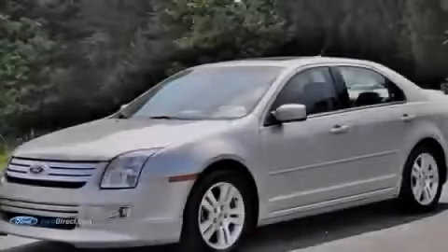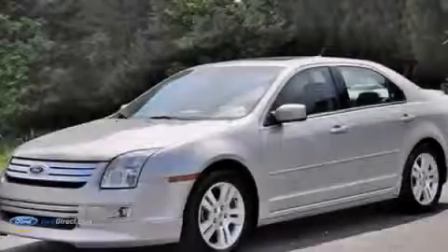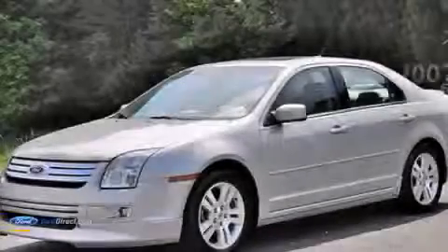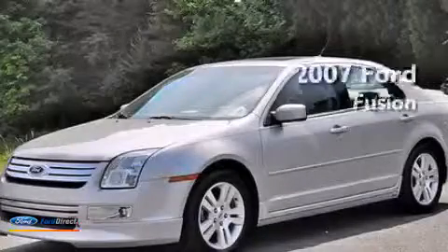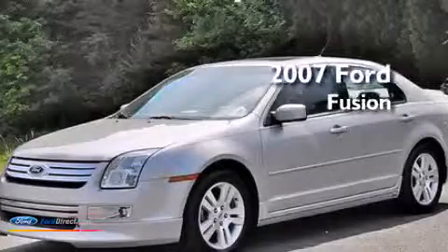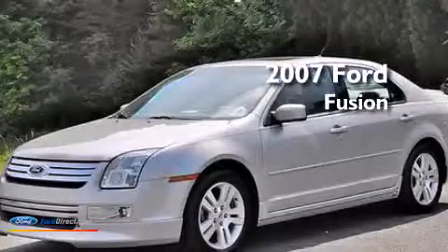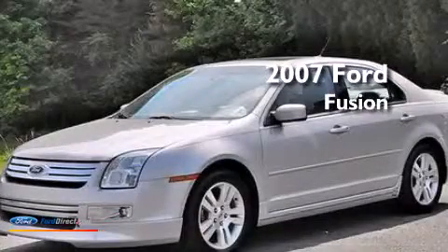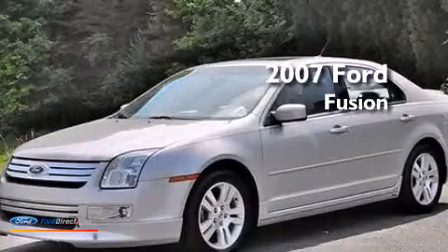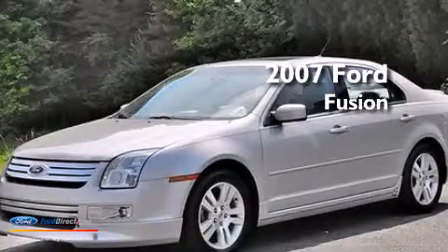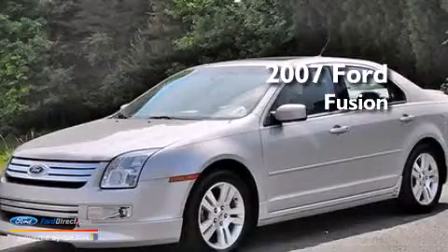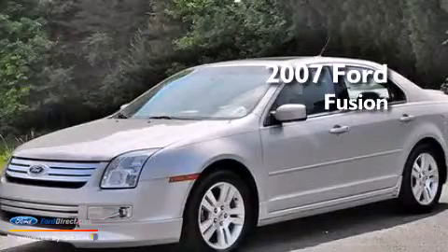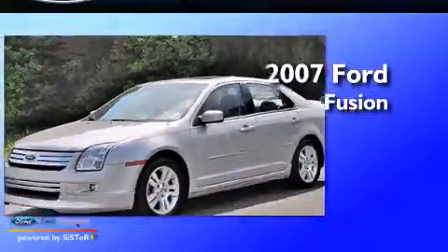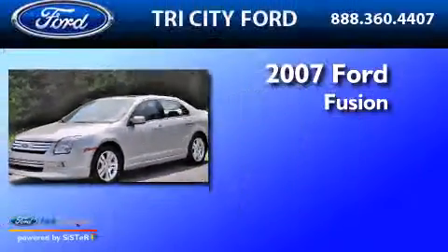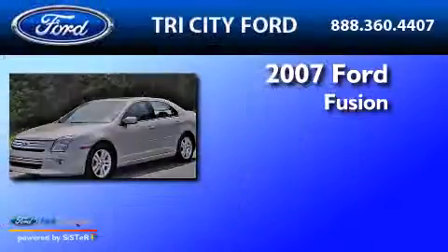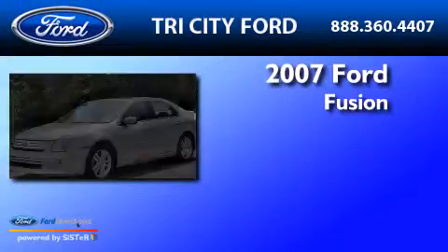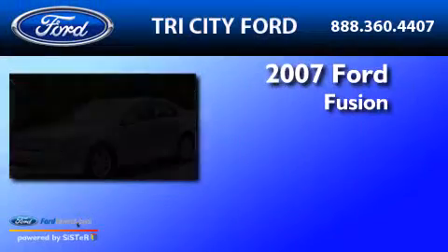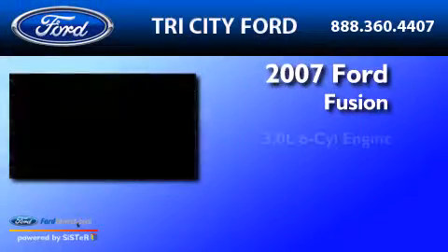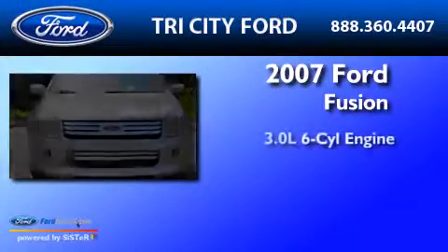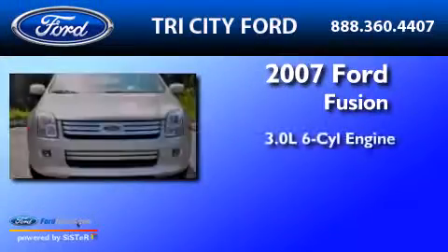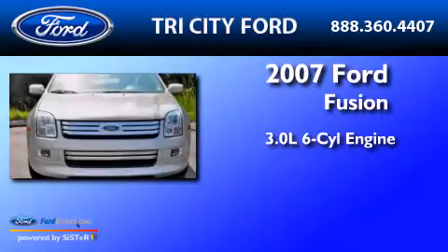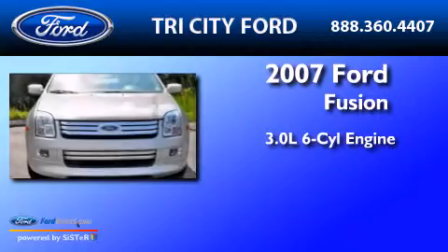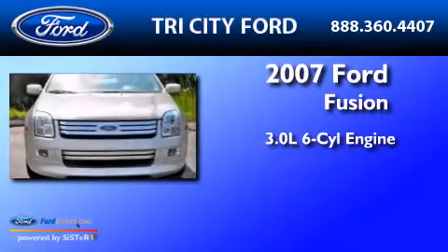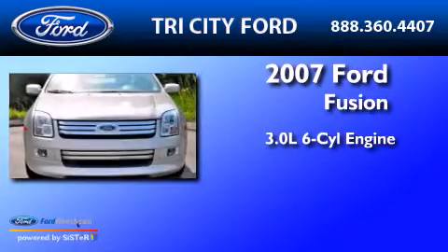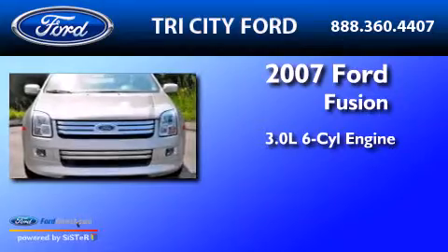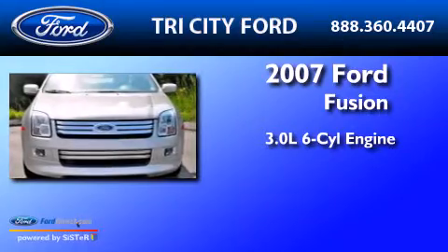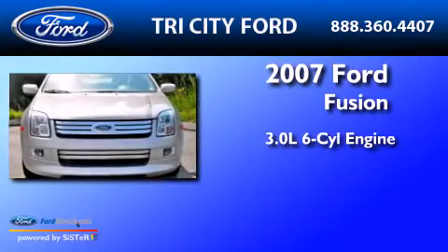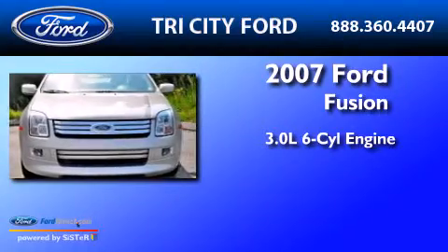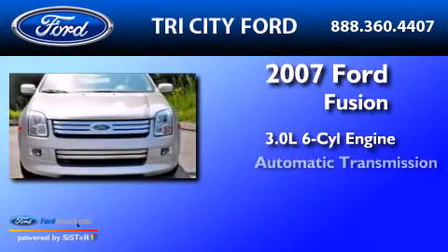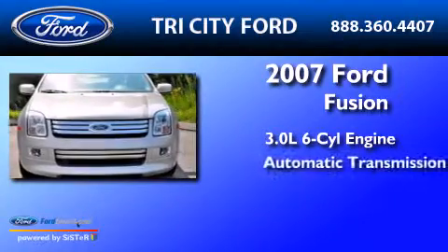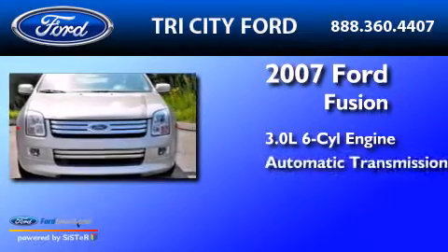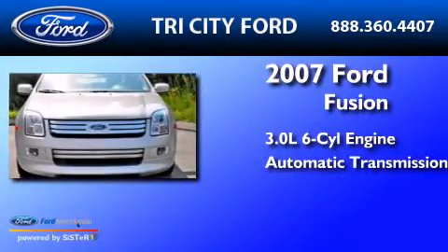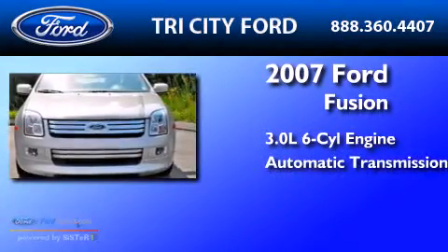This is a 2007 Ford Fusion. It has a 3.0-liter six-cylinder engine and an automatic transmission.